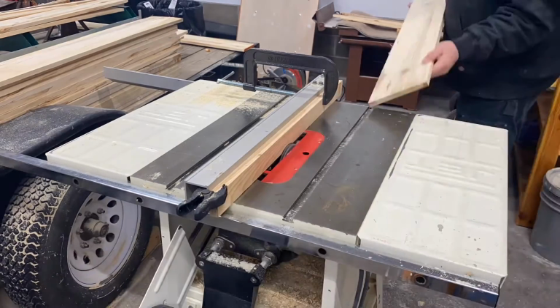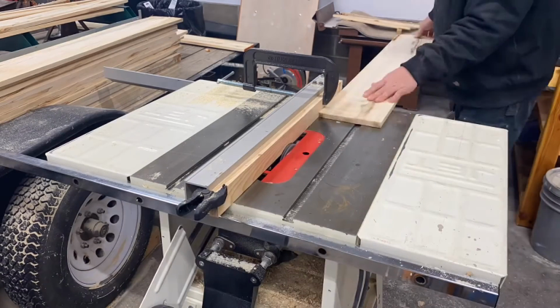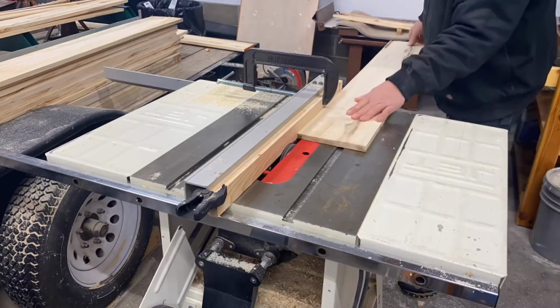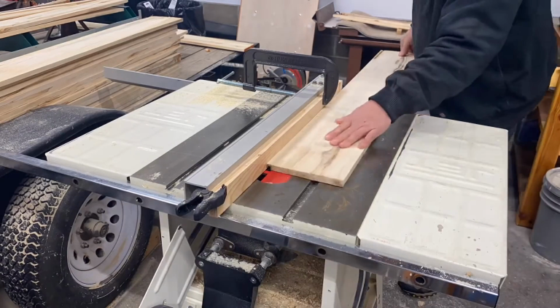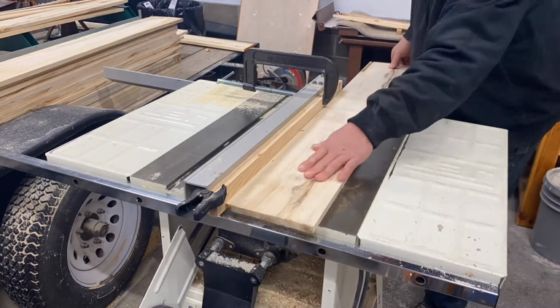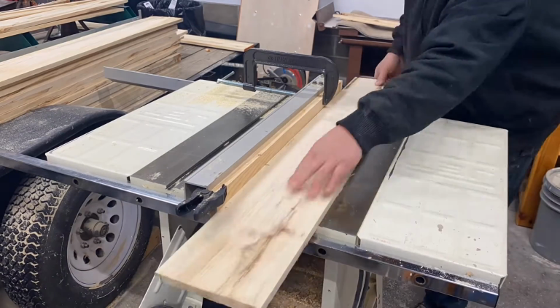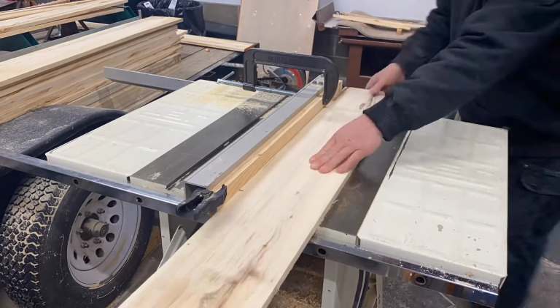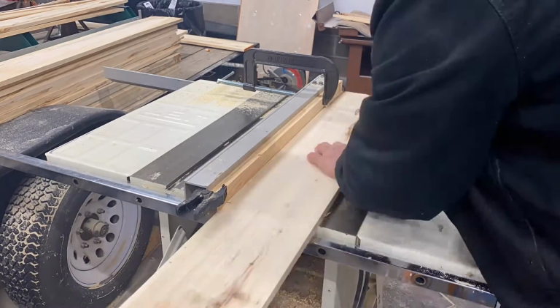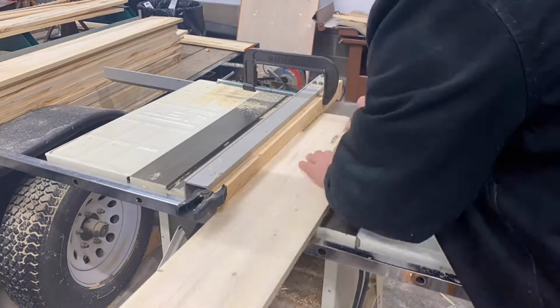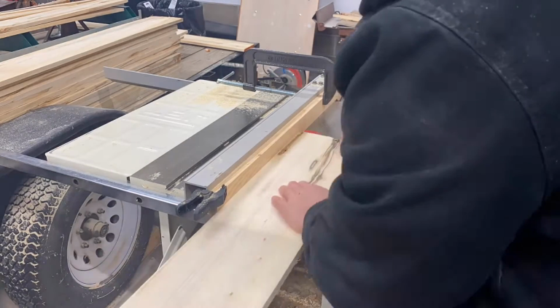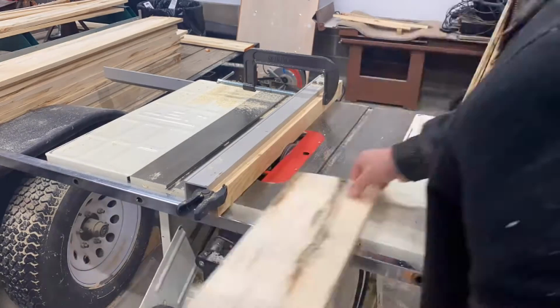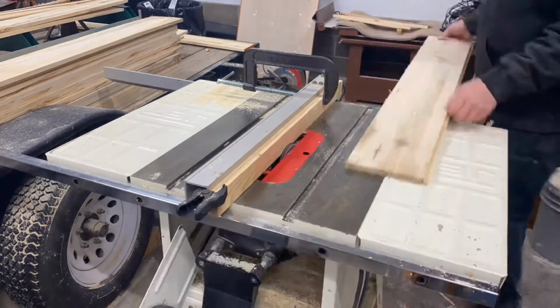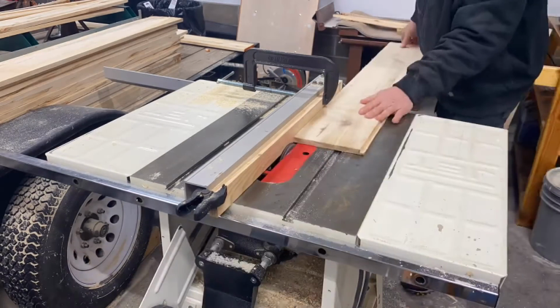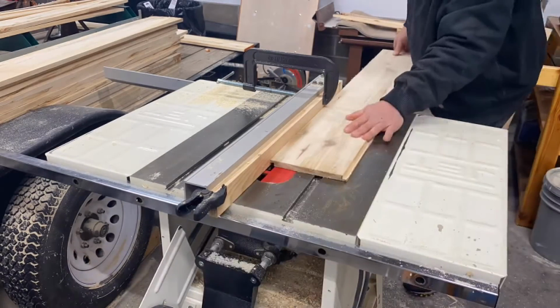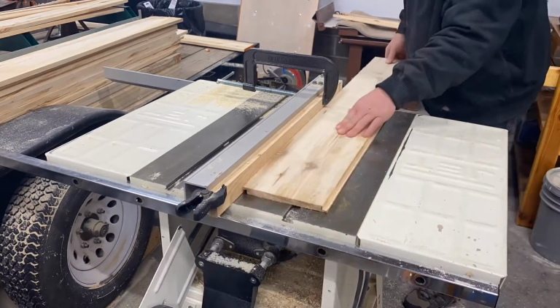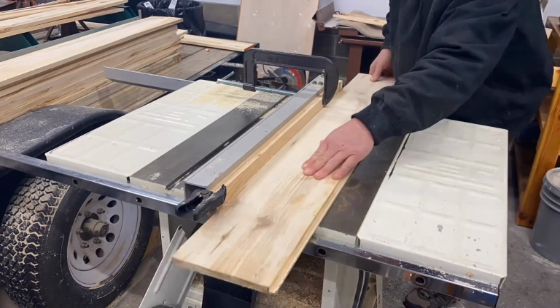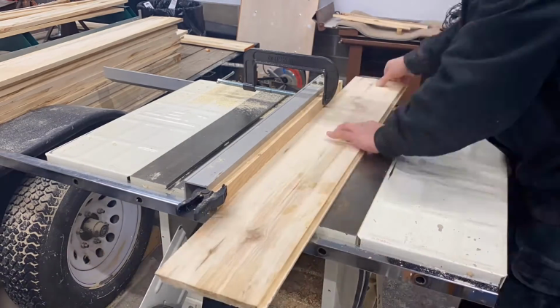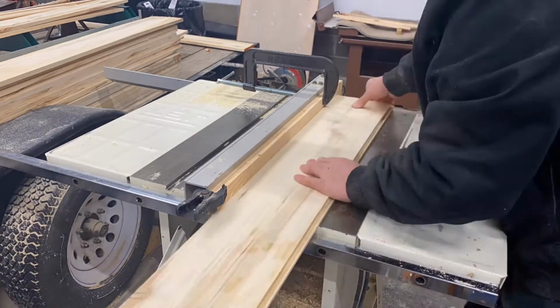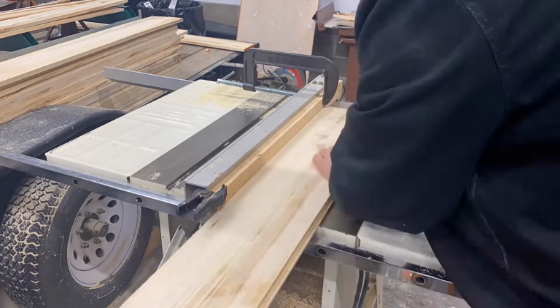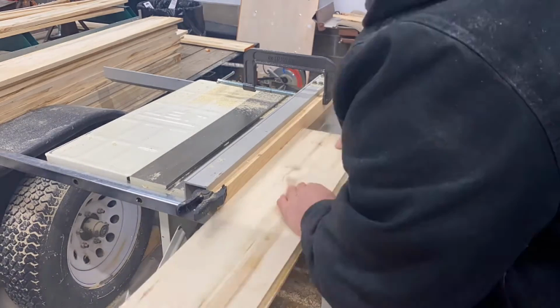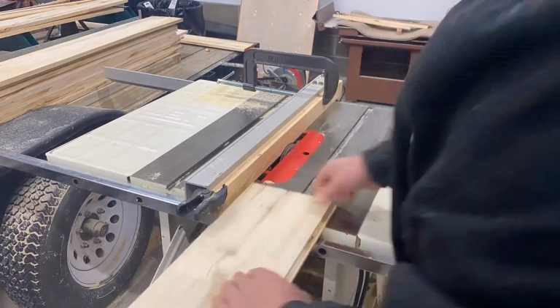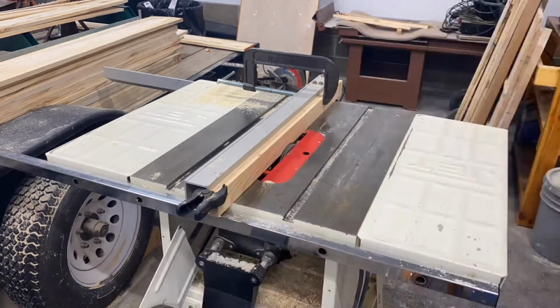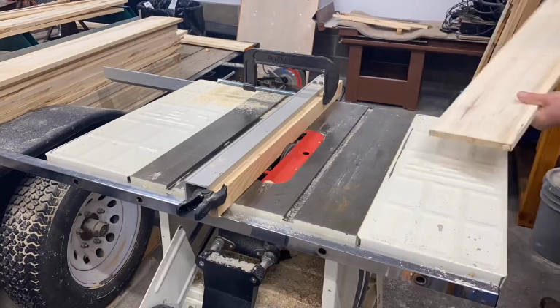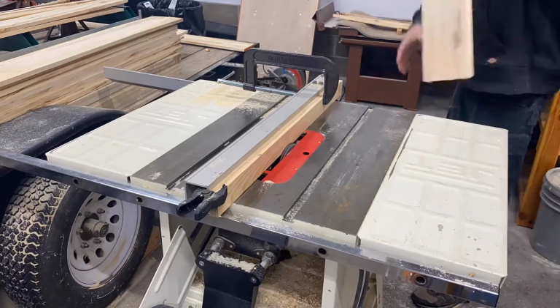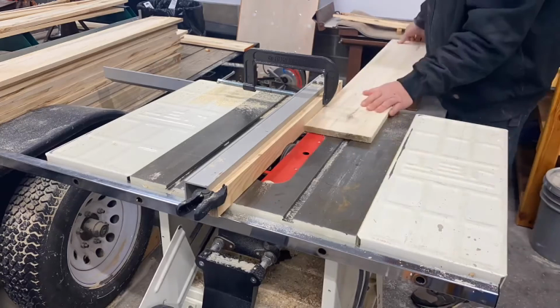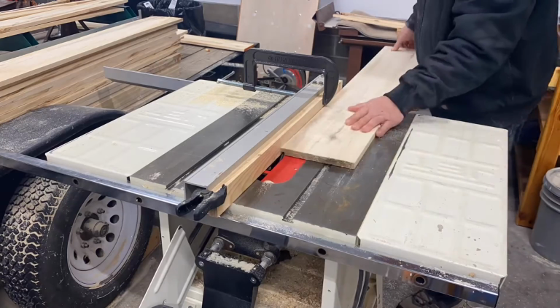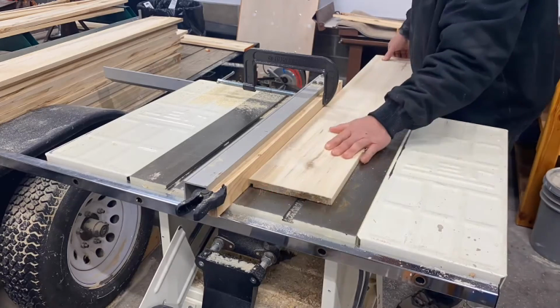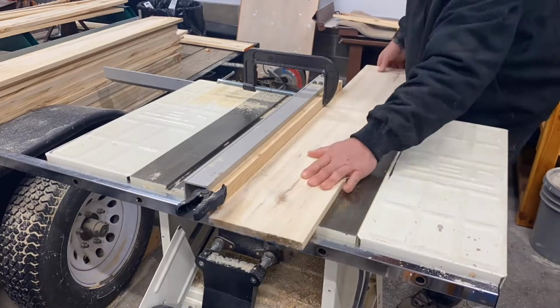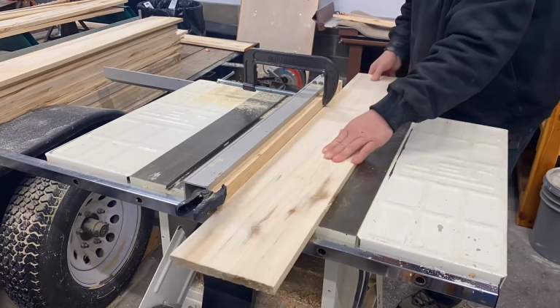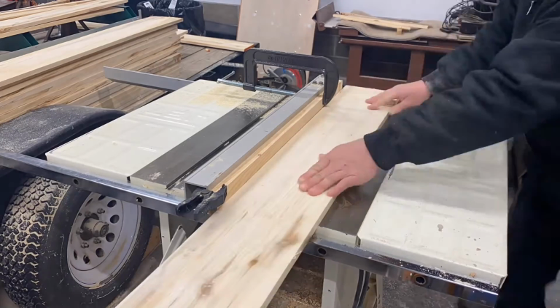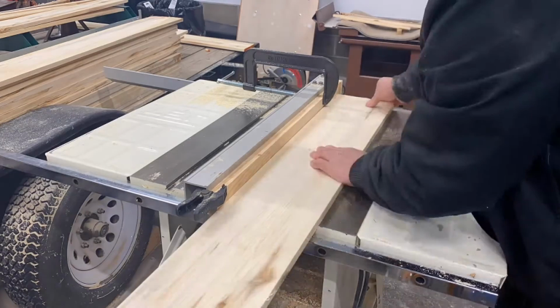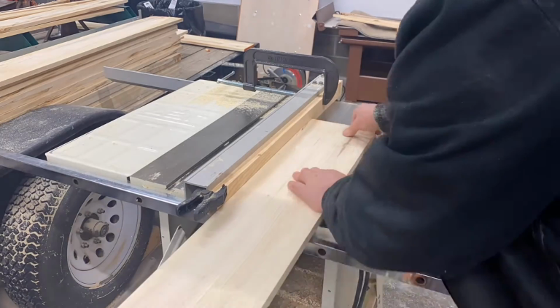This process was very smooth, especially with a fence extension that we added onto the table saw.